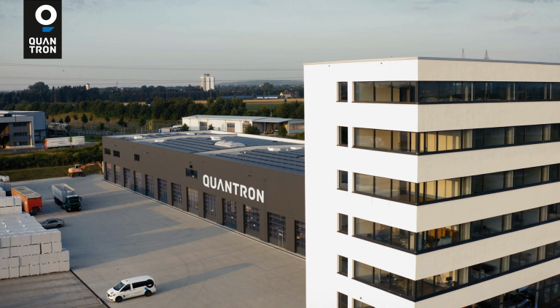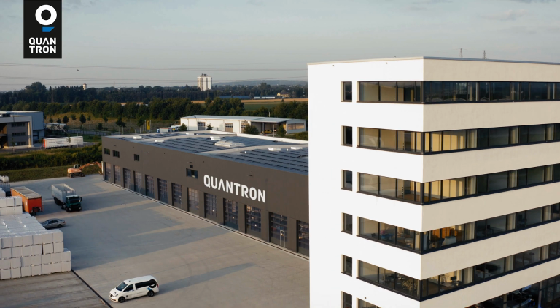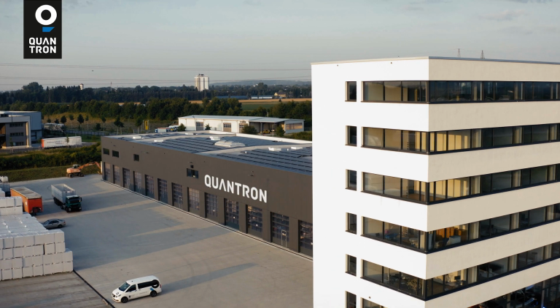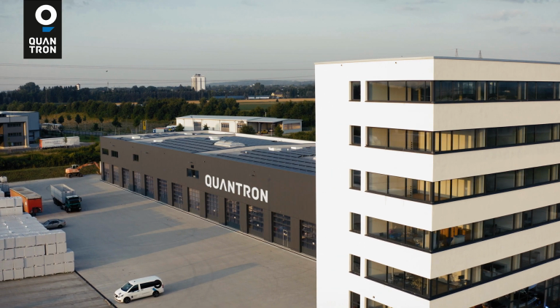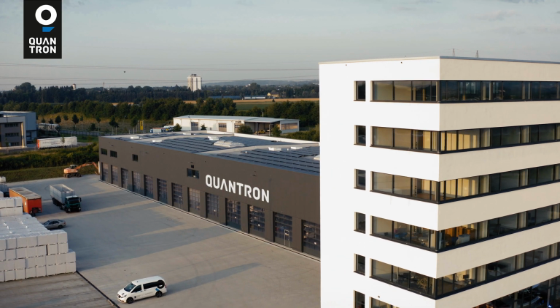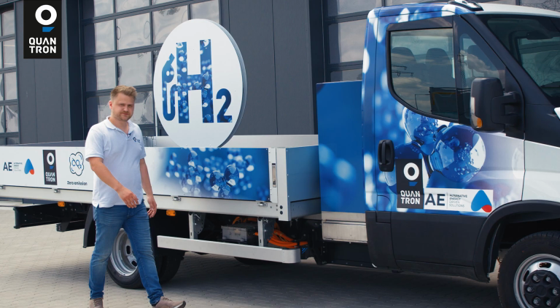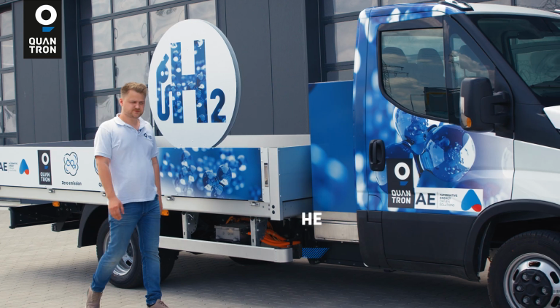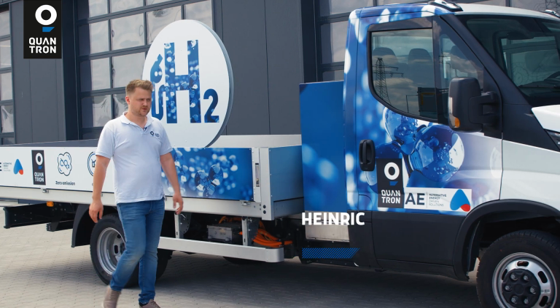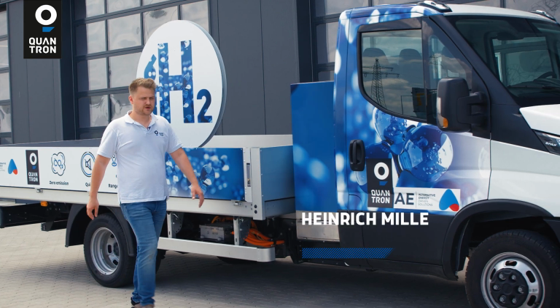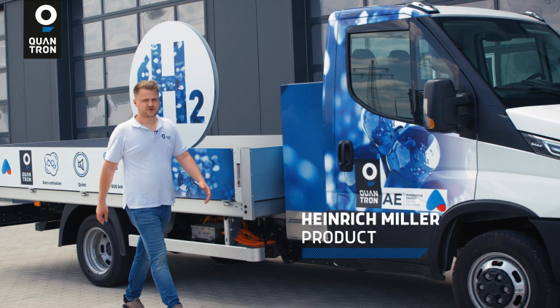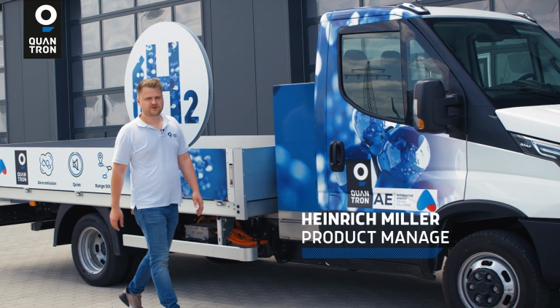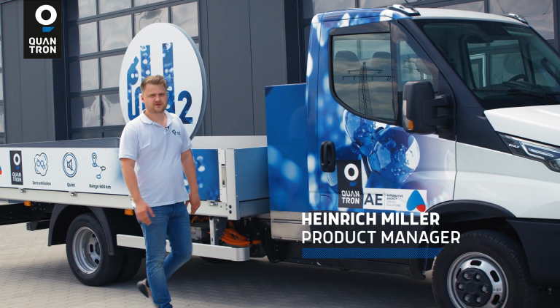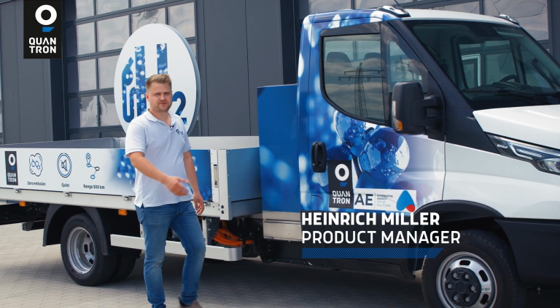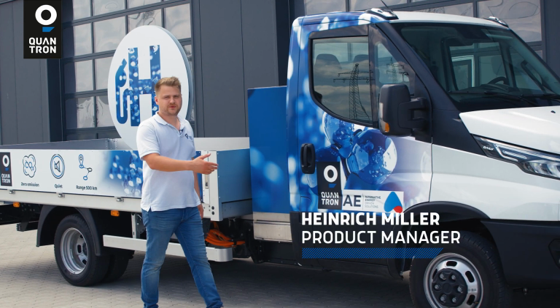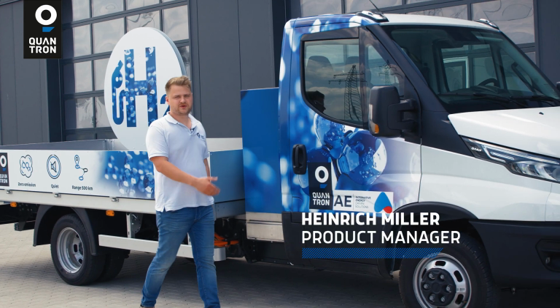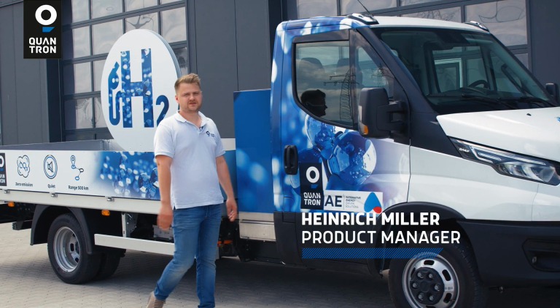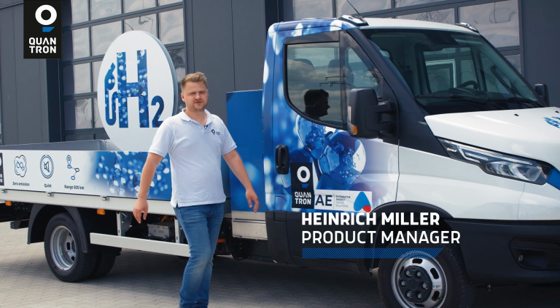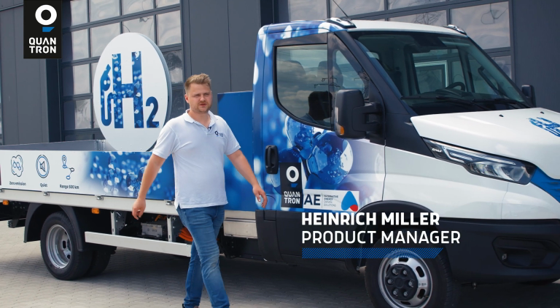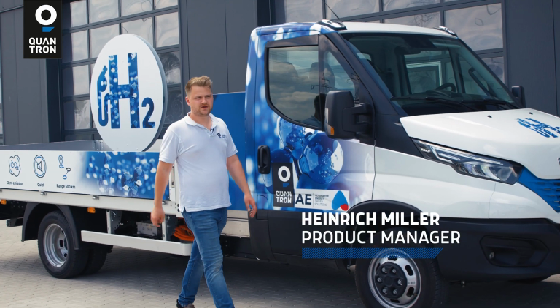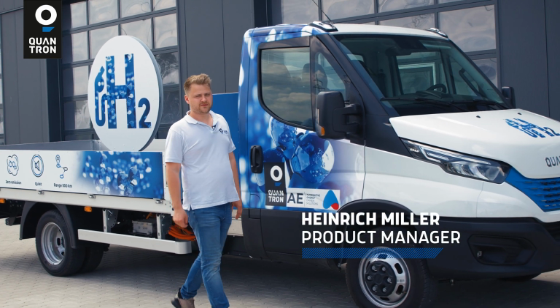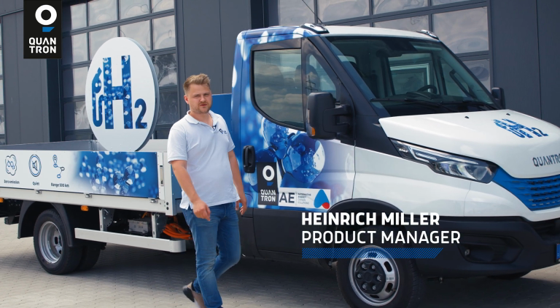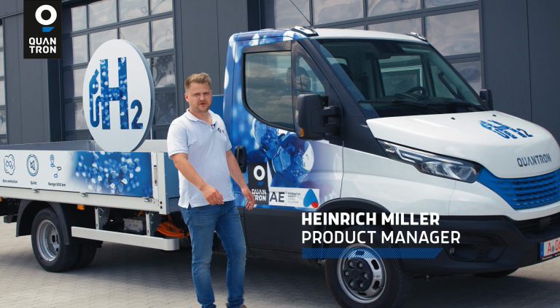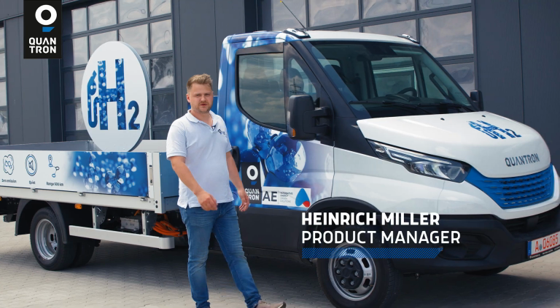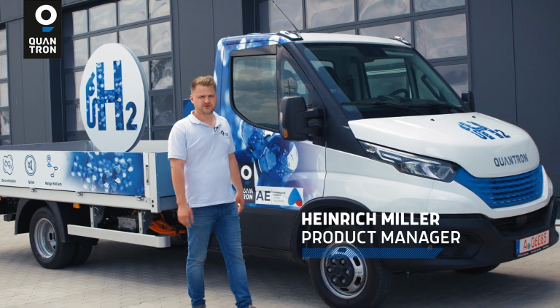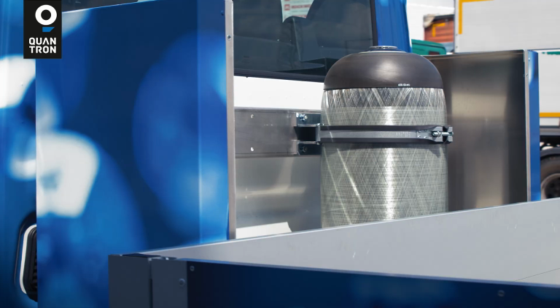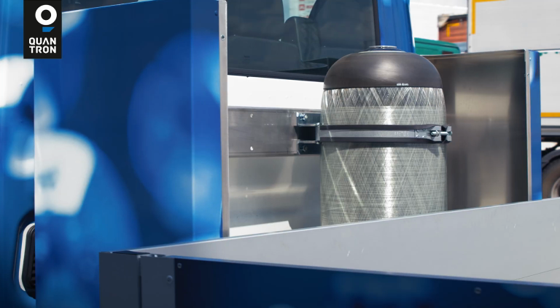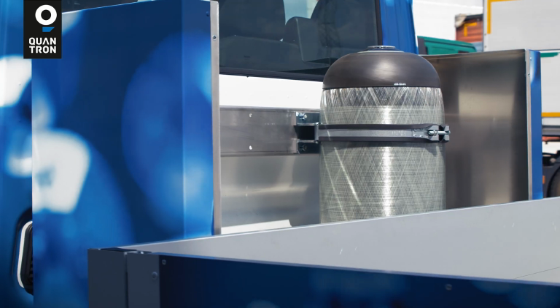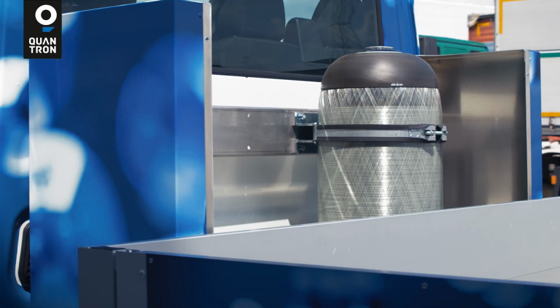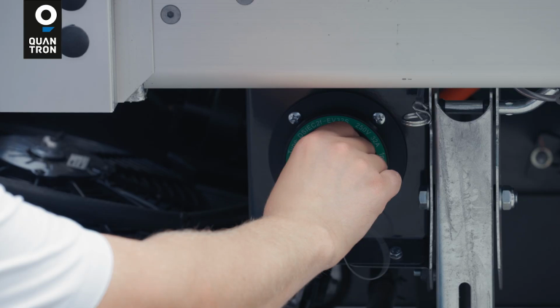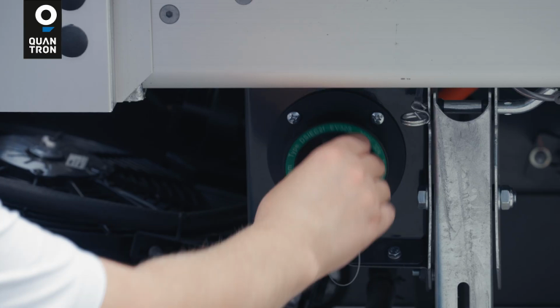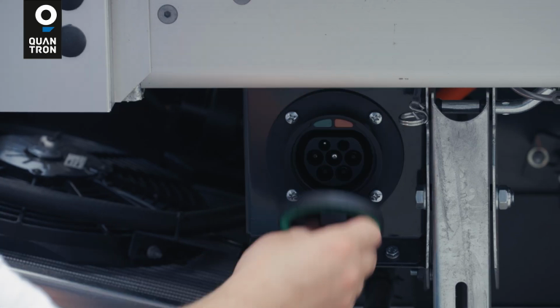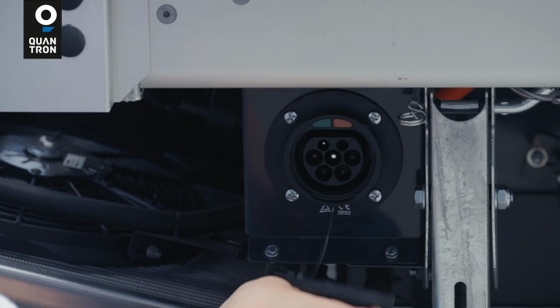Welcome to our short product video about our new fuel cell electric vehicle.